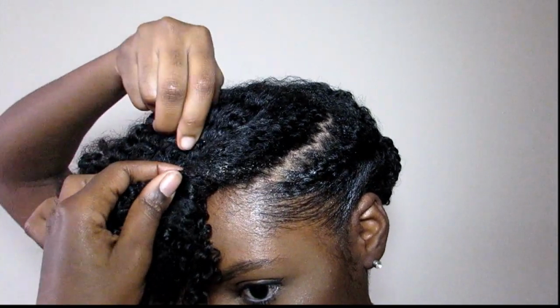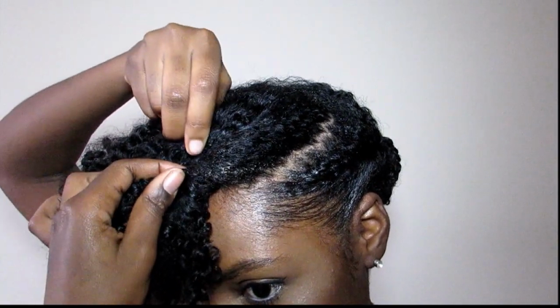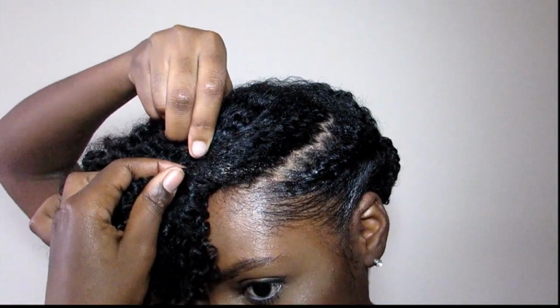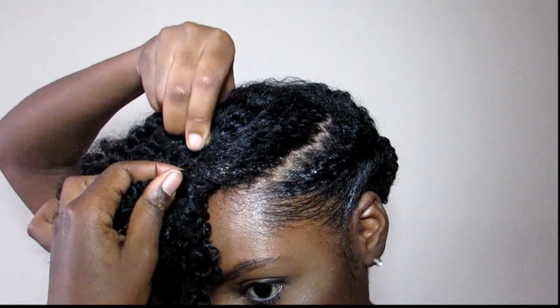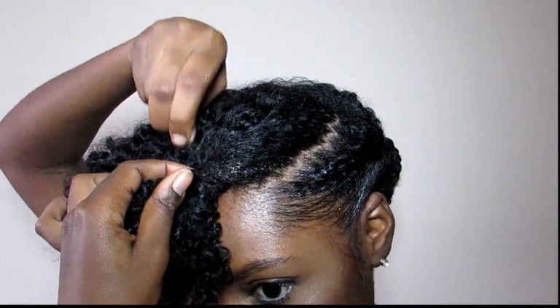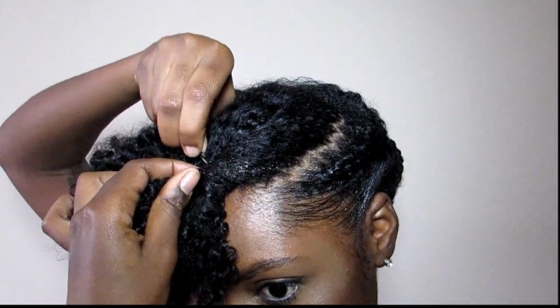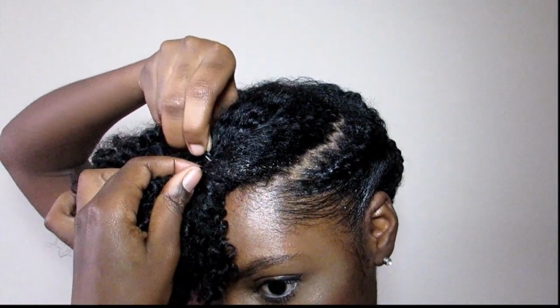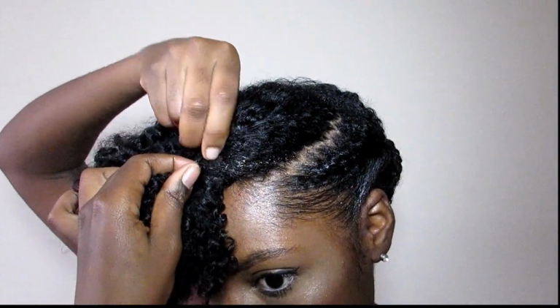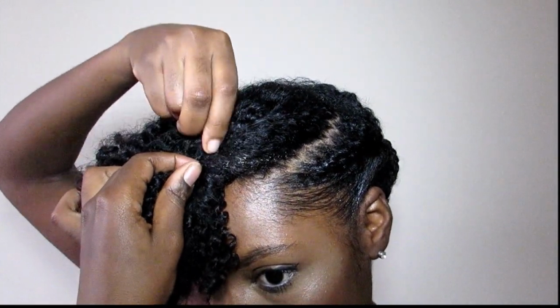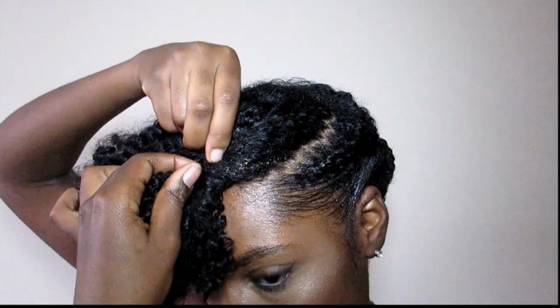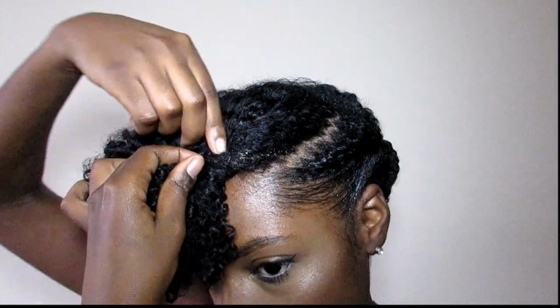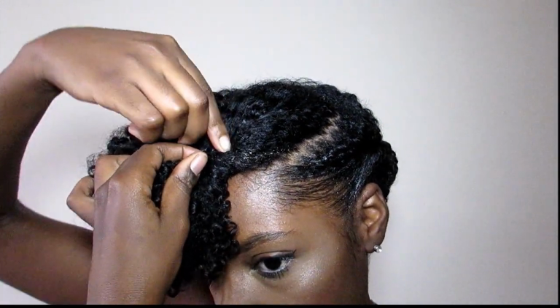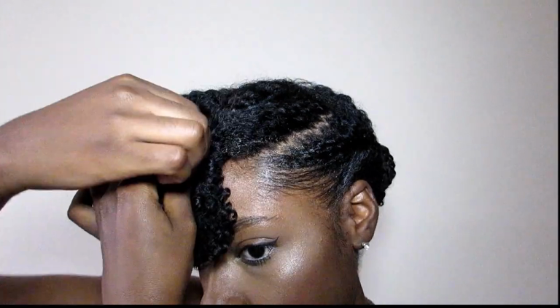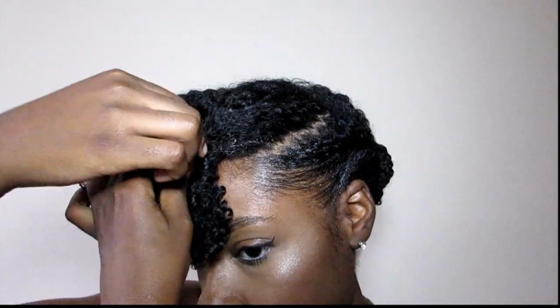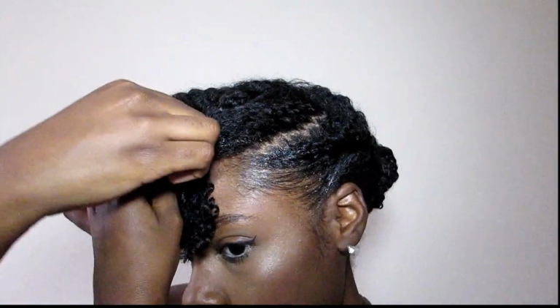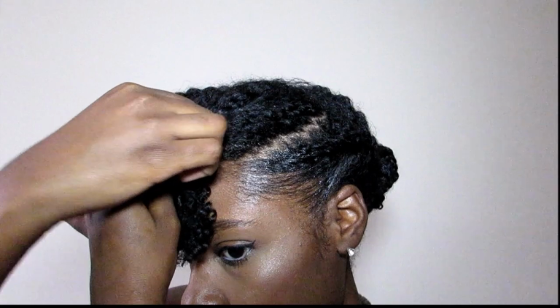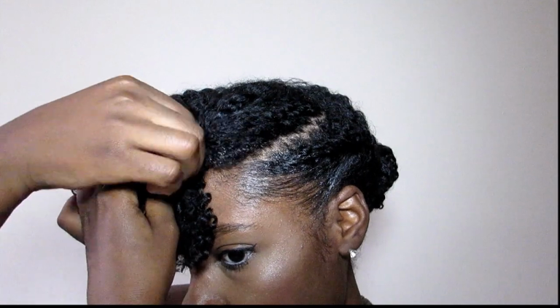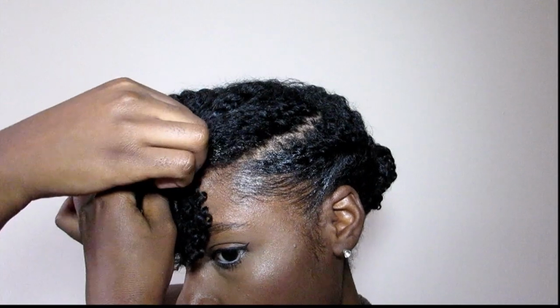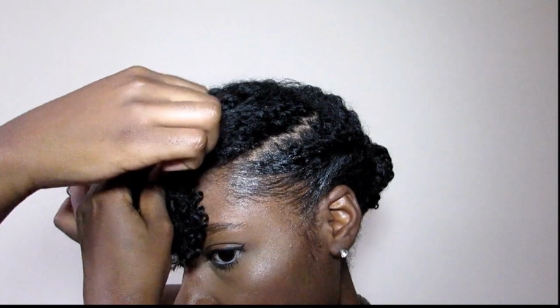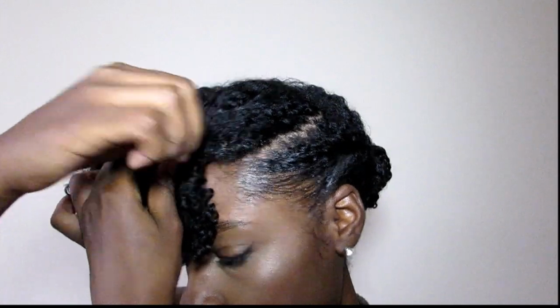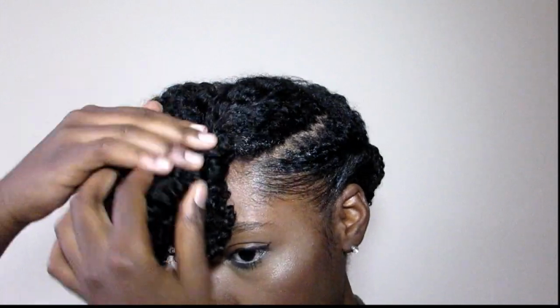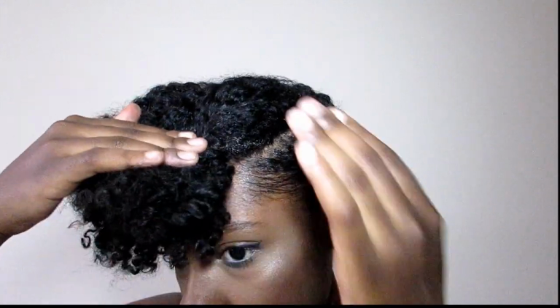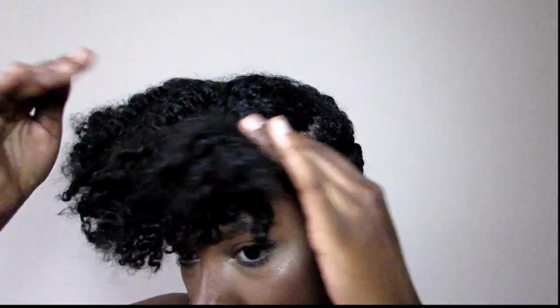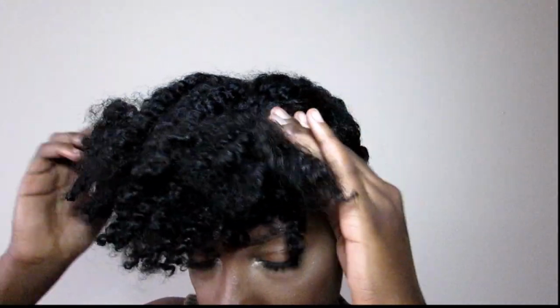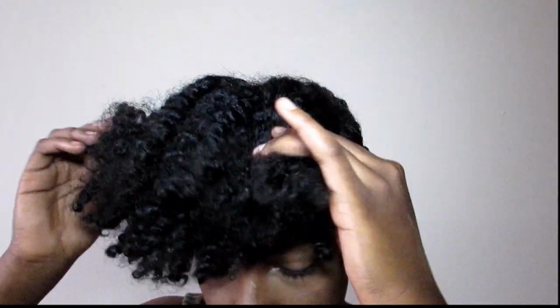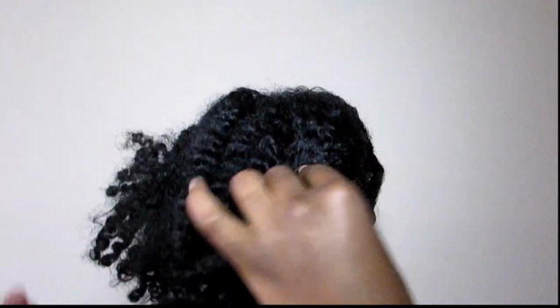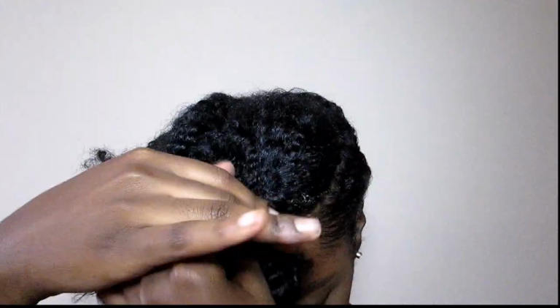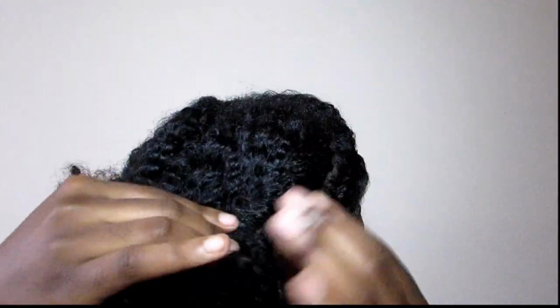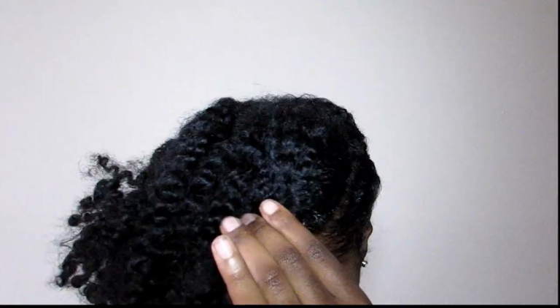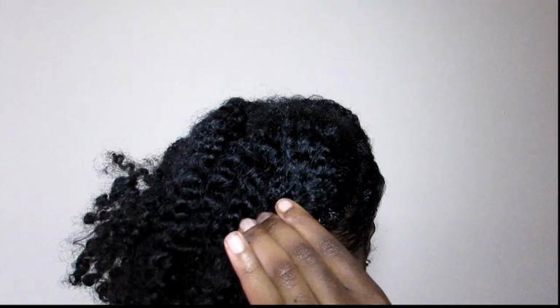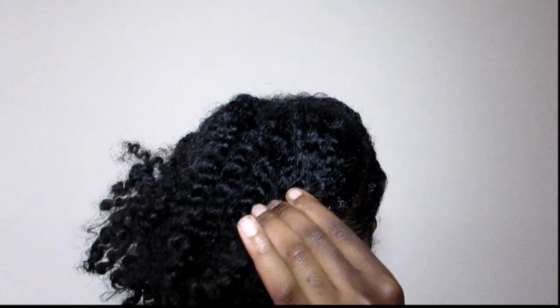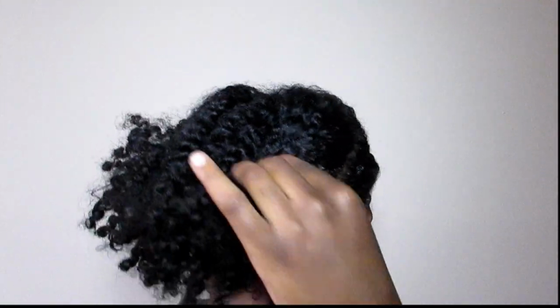As you can see, I do have a little bit of product build-up from when I did my twist out. But just go ahead and act like you guys don't even see that.